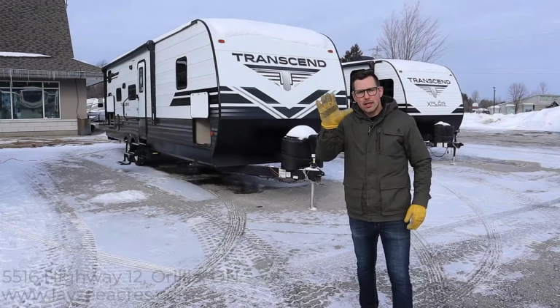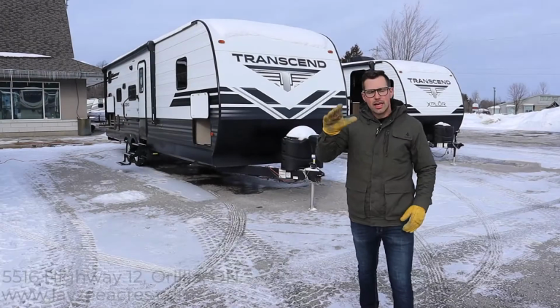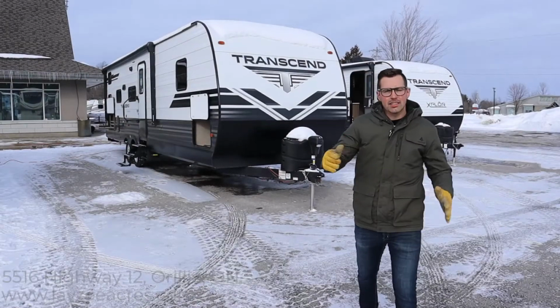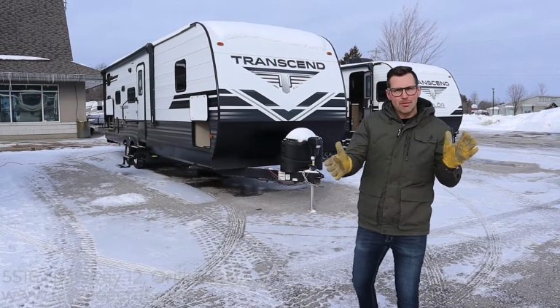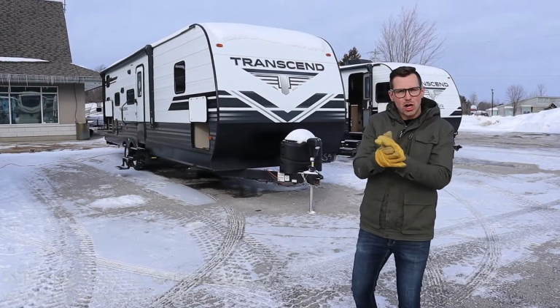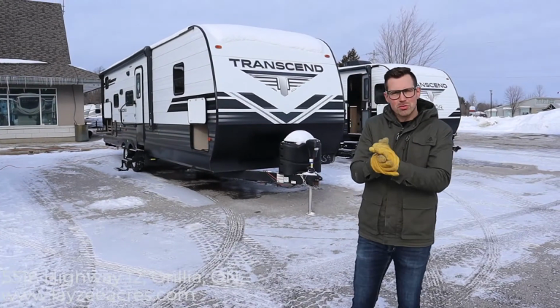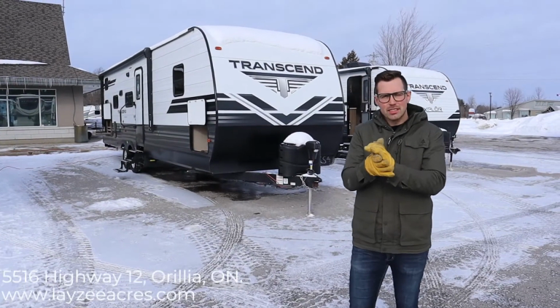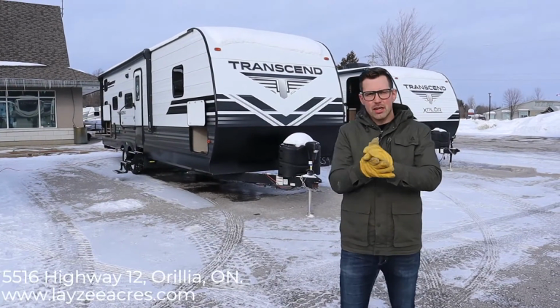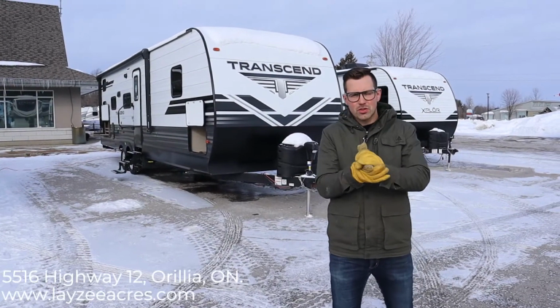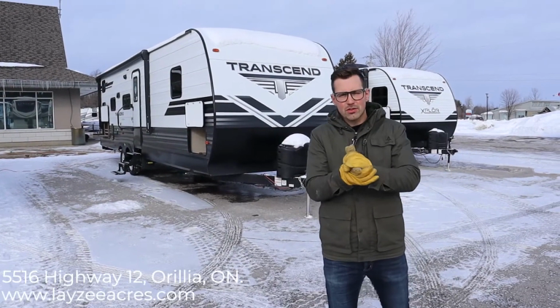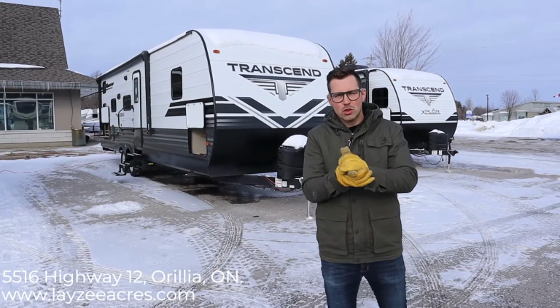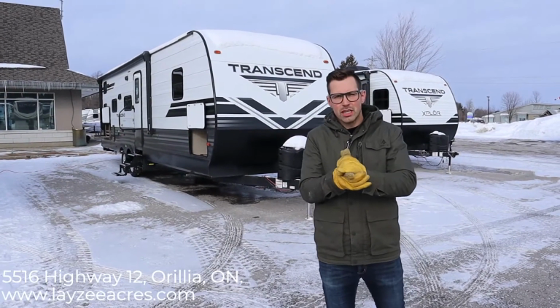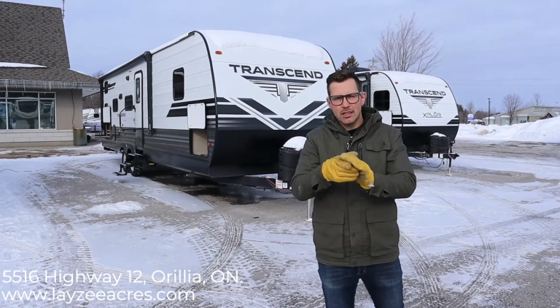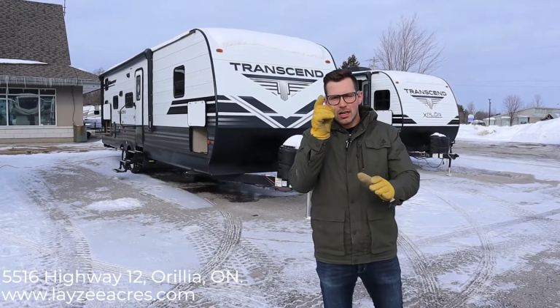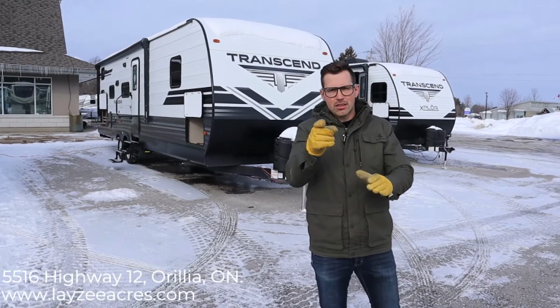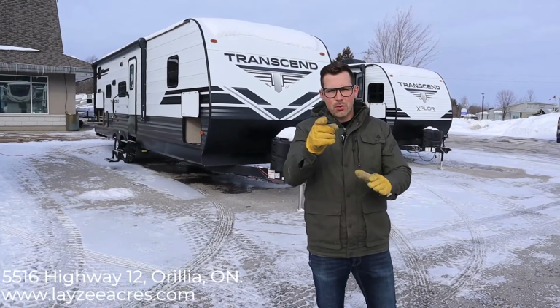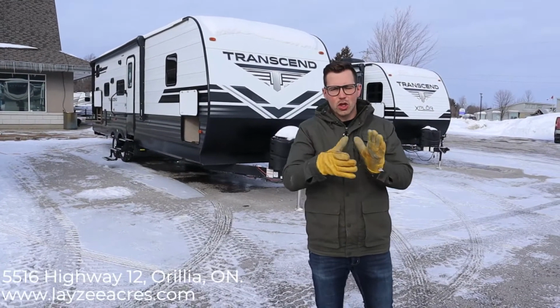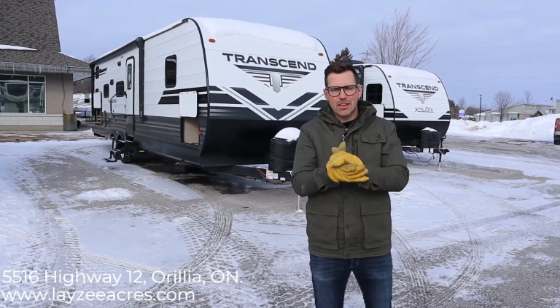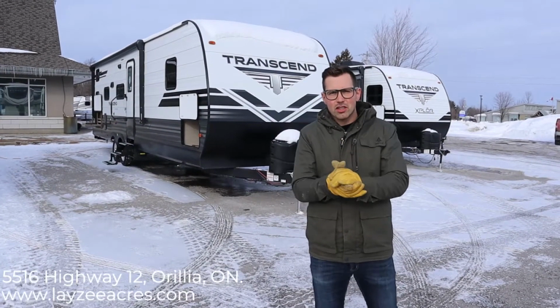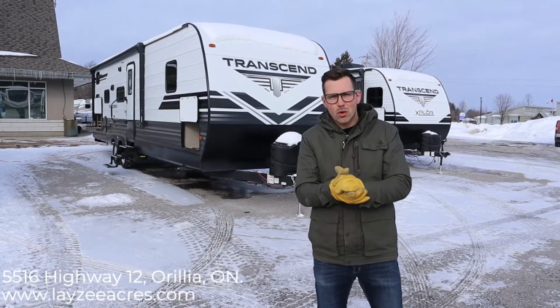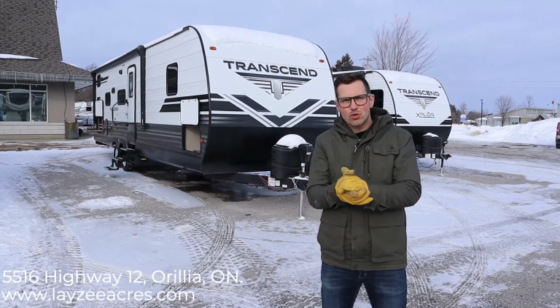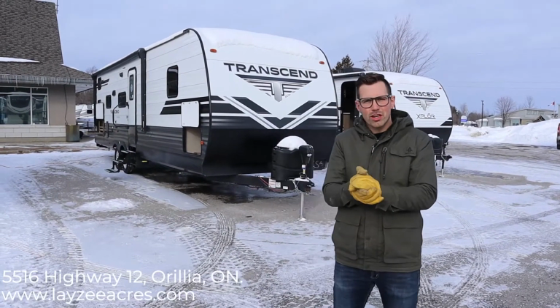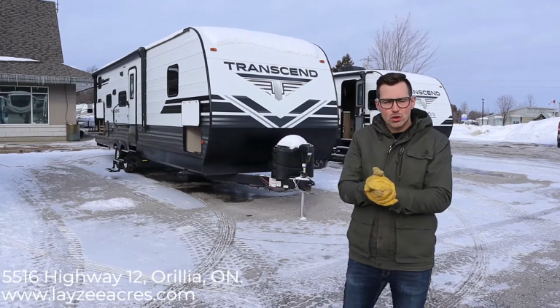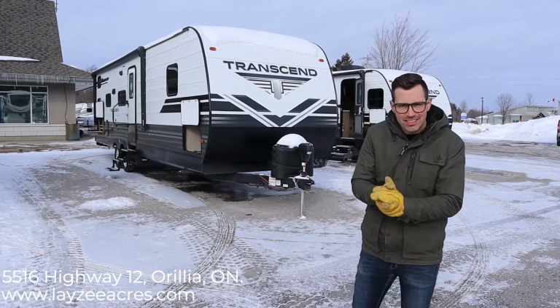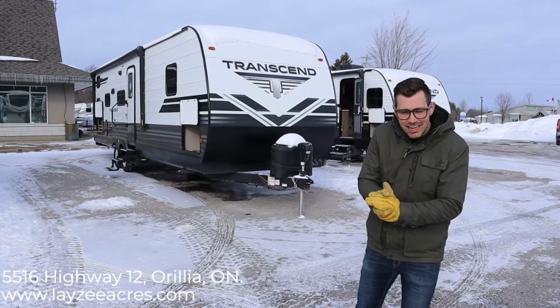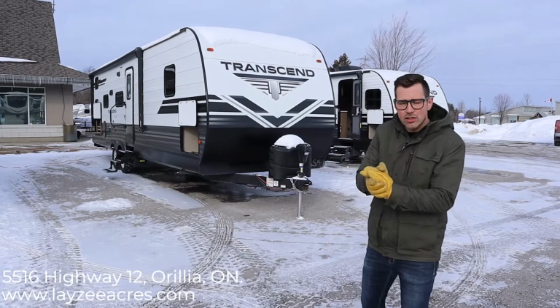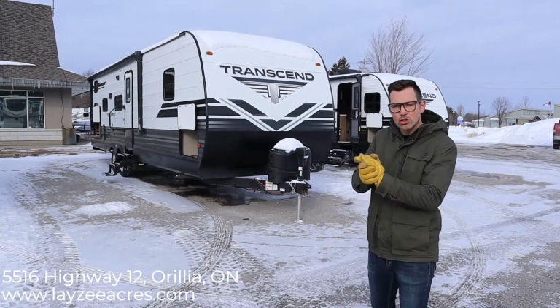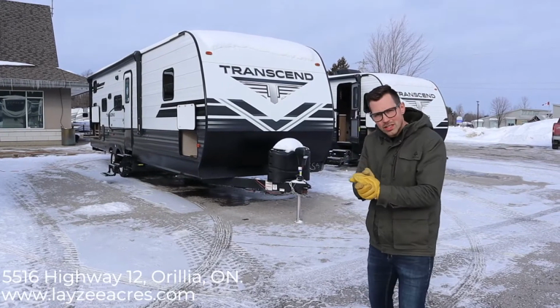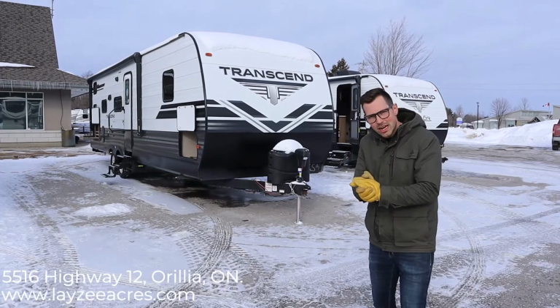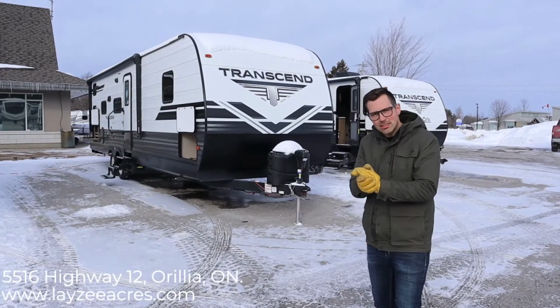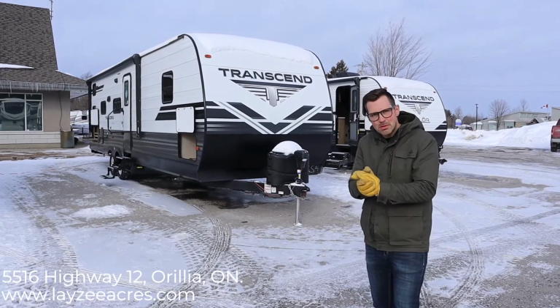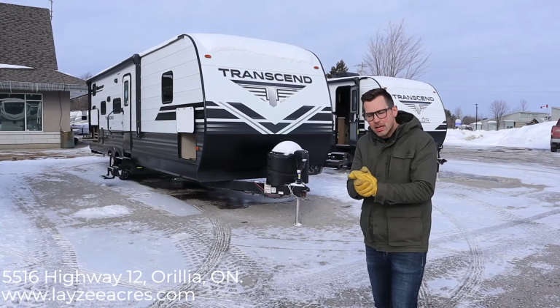Hey guys, I'm Josh from Lazy Acres, thanks for tuning in. Today we're going to look at the 2020 Transcend 29 TBS.